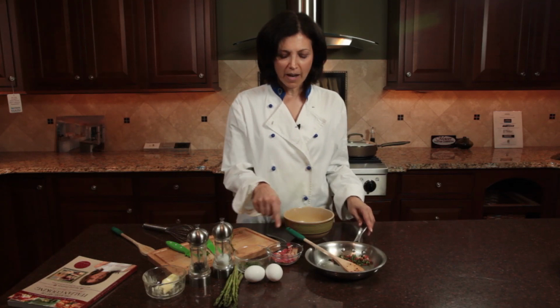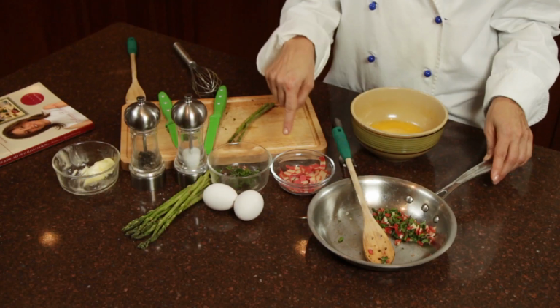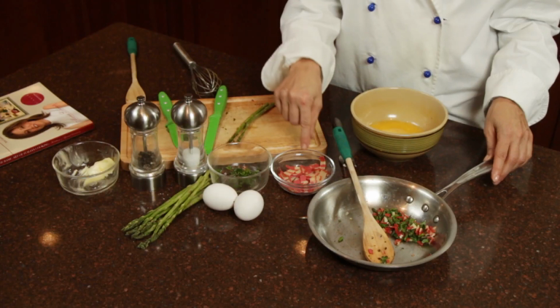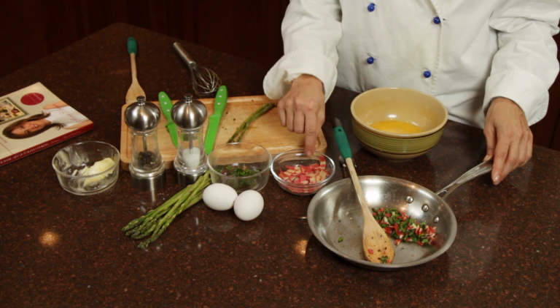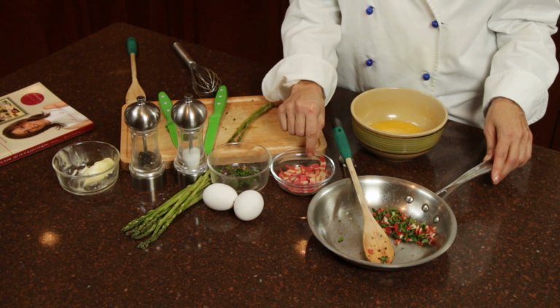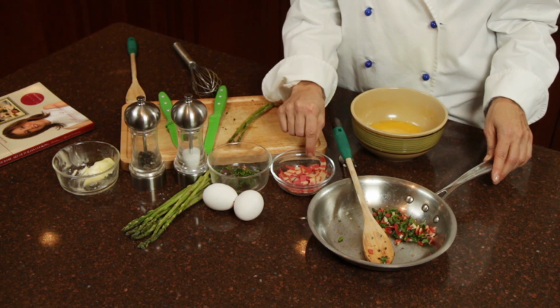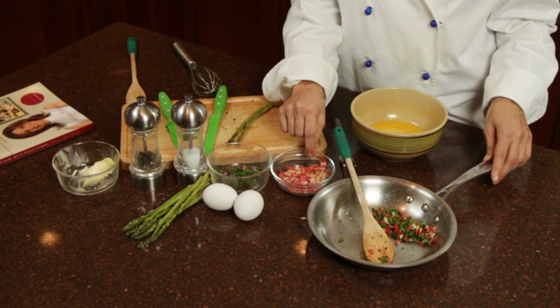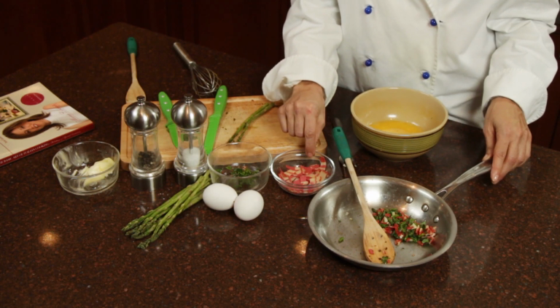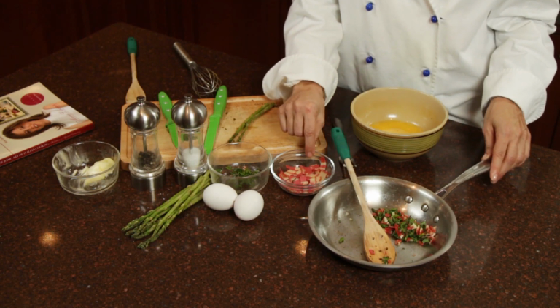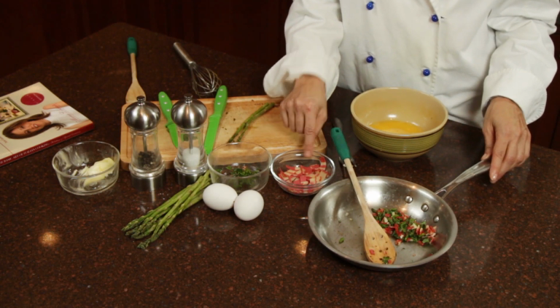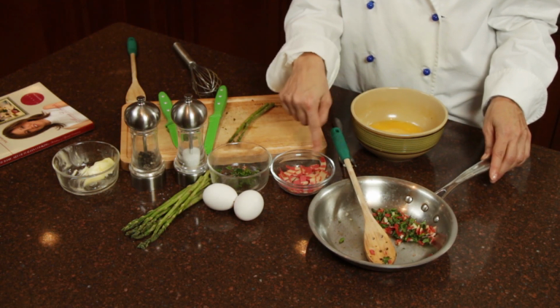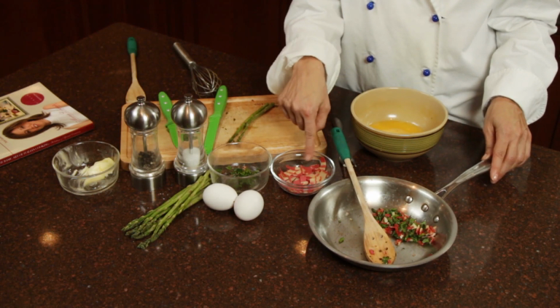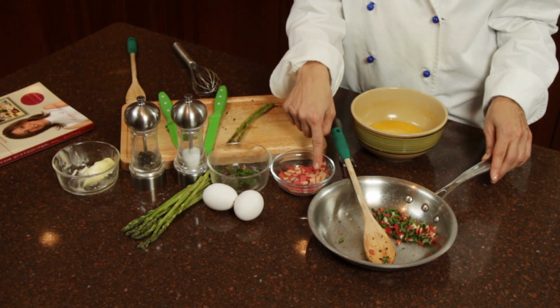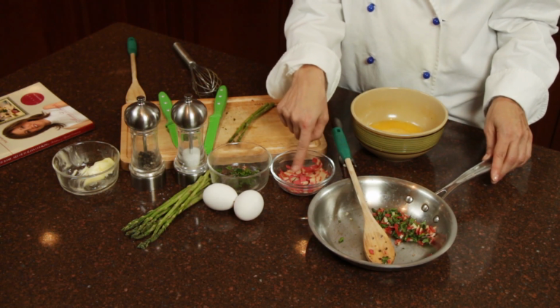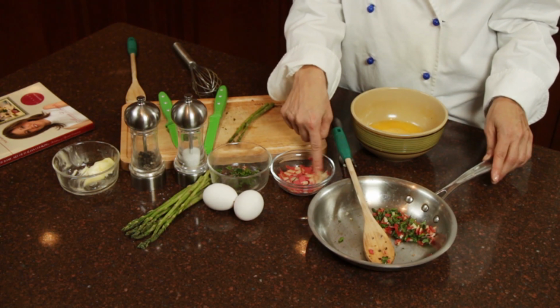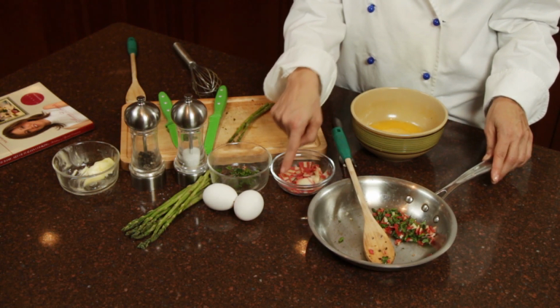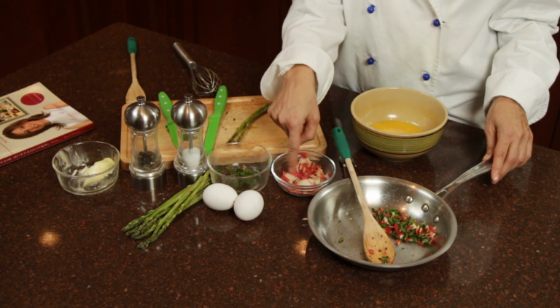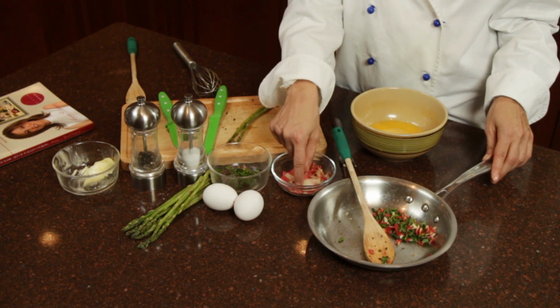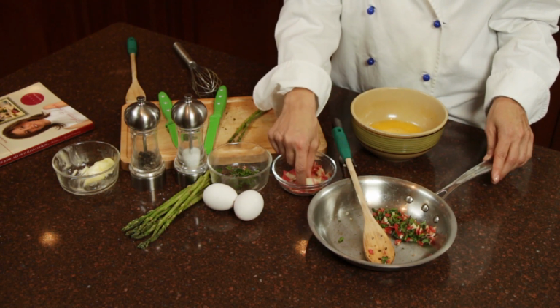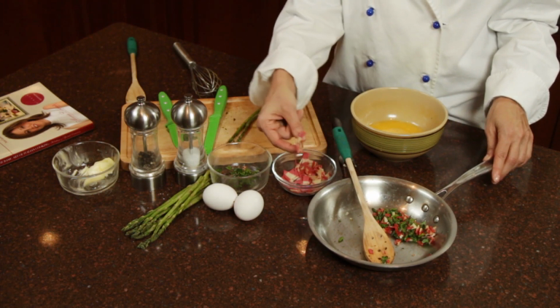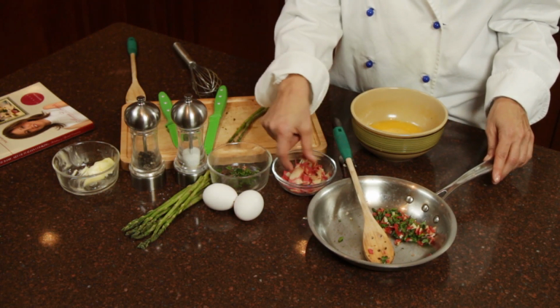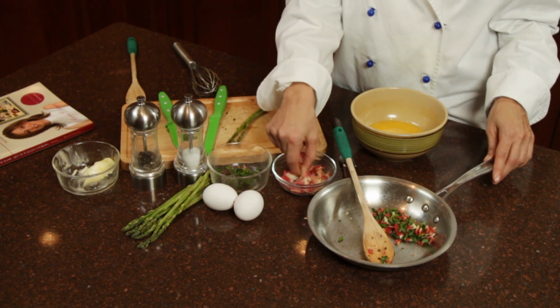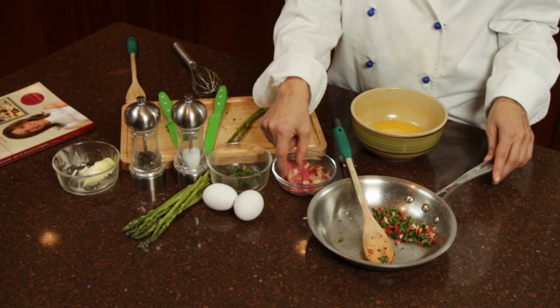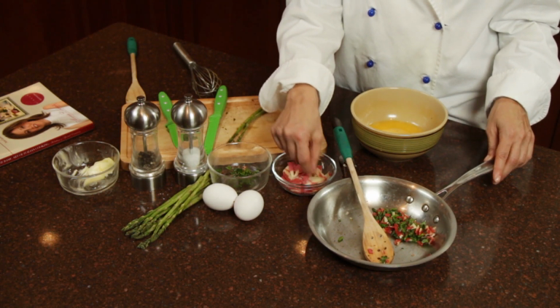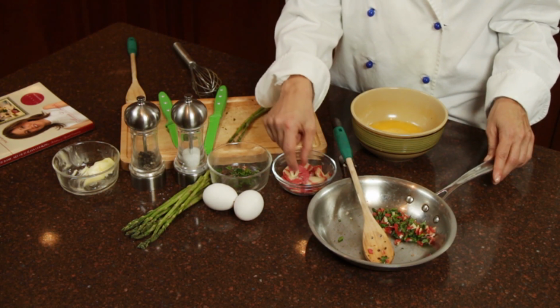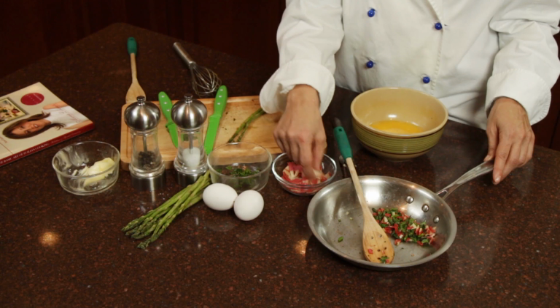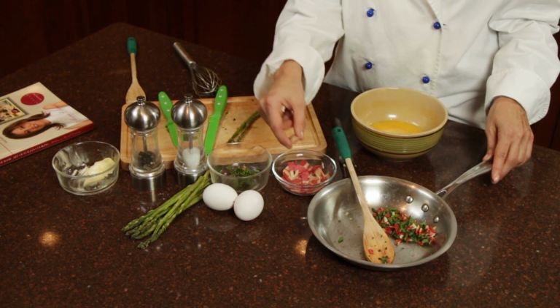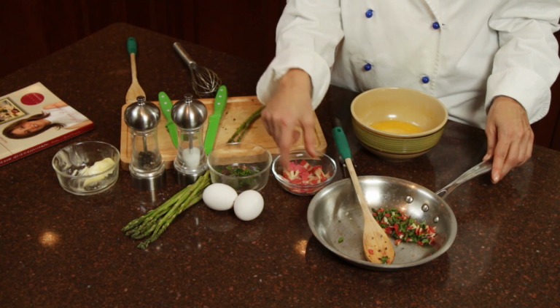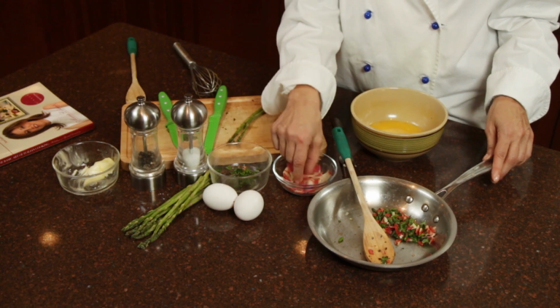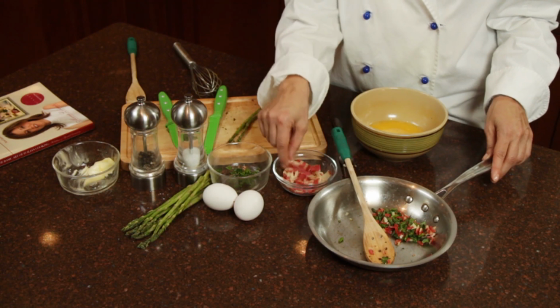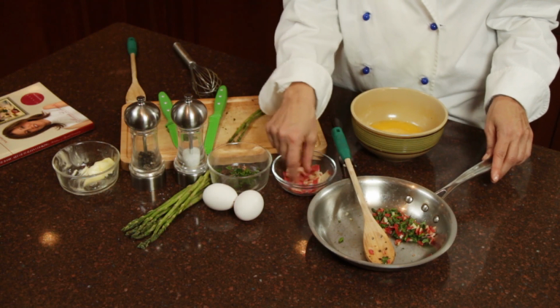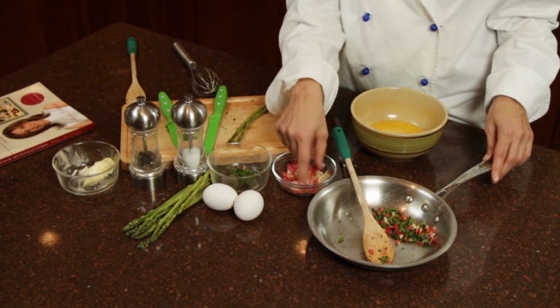I have two ounces of pancetta, and I chop those into pieces.